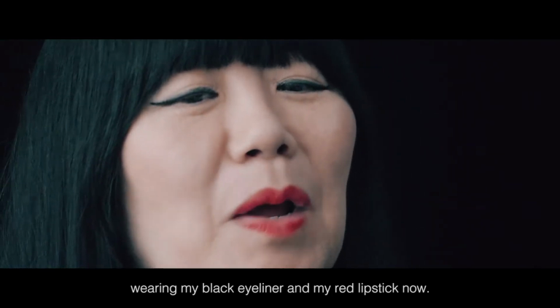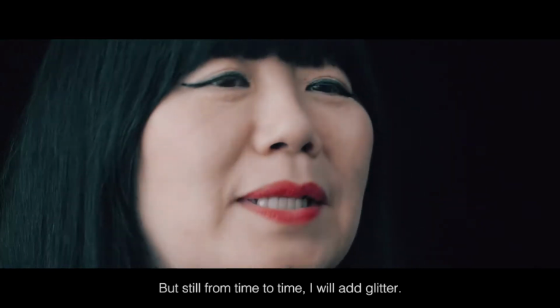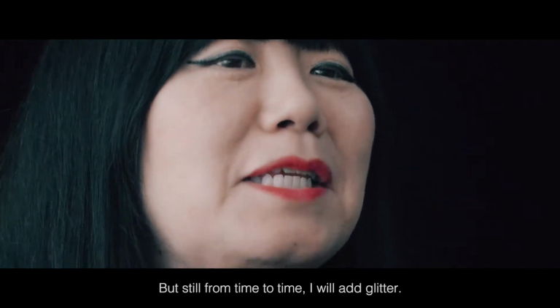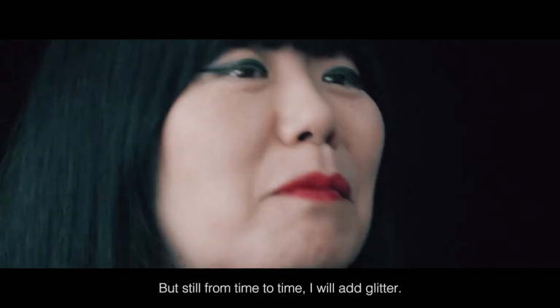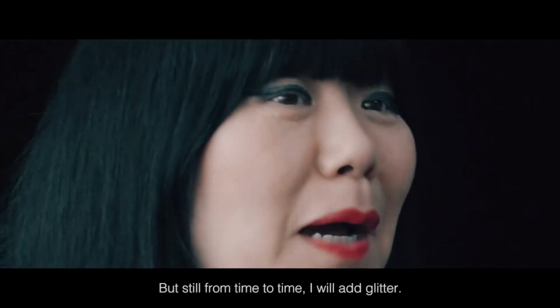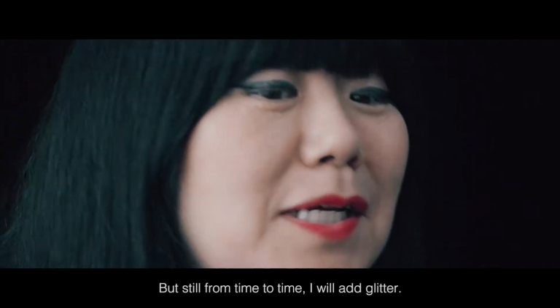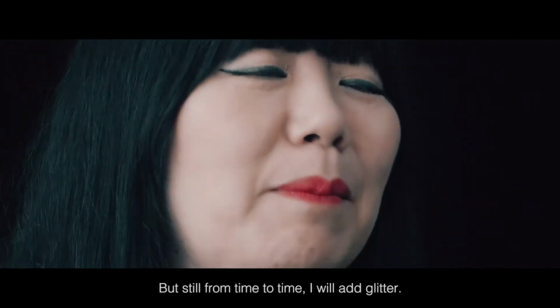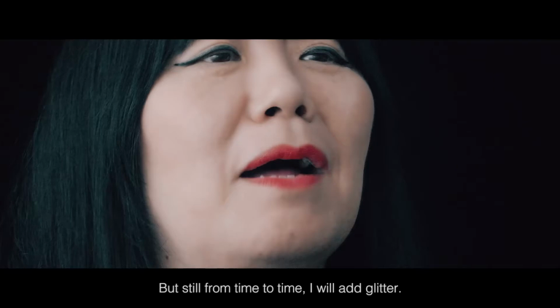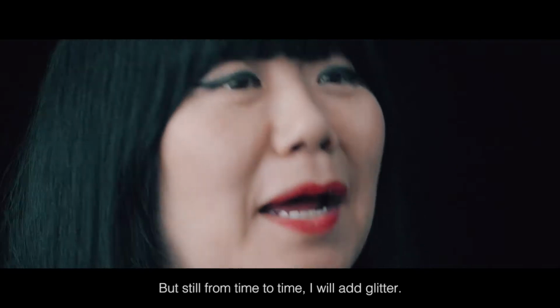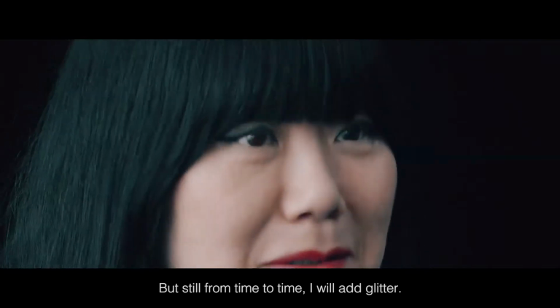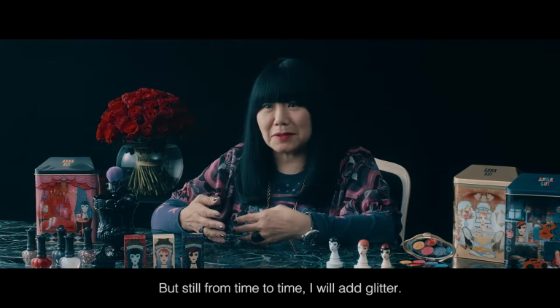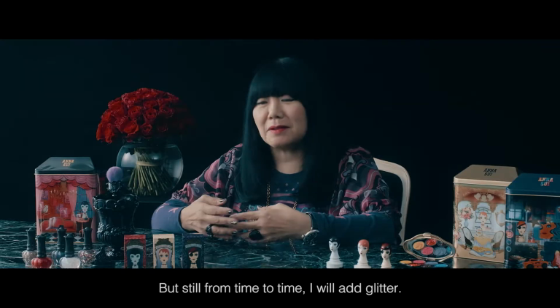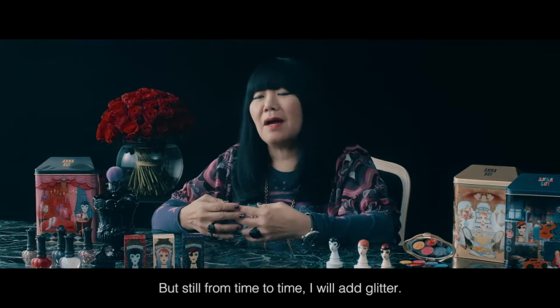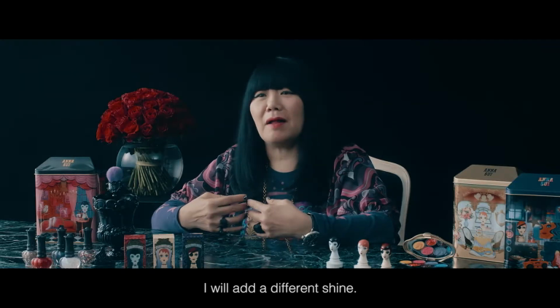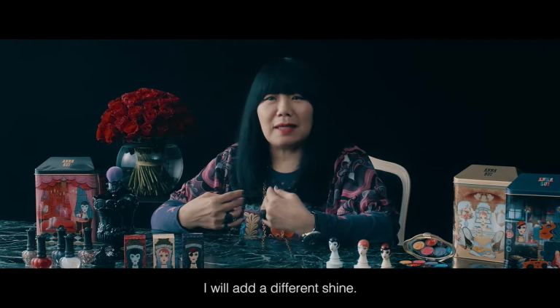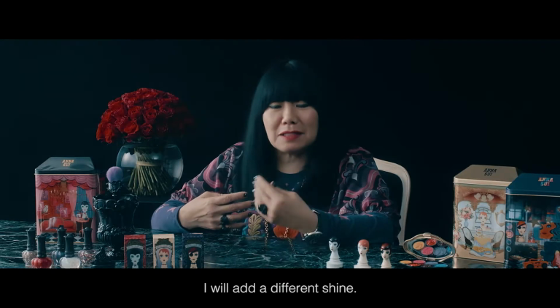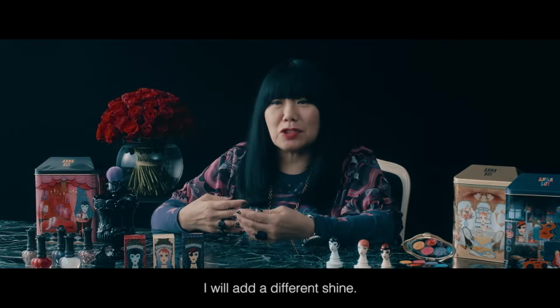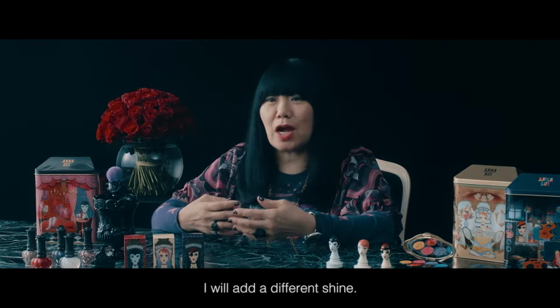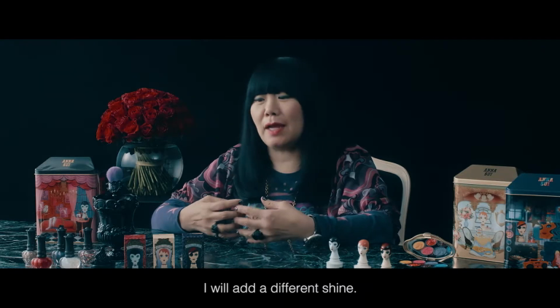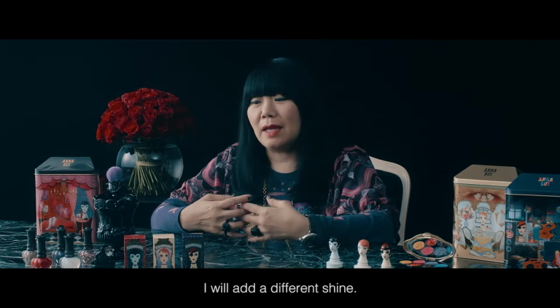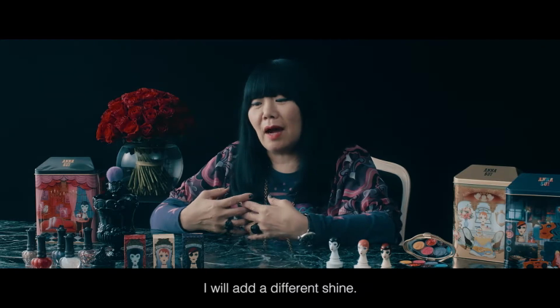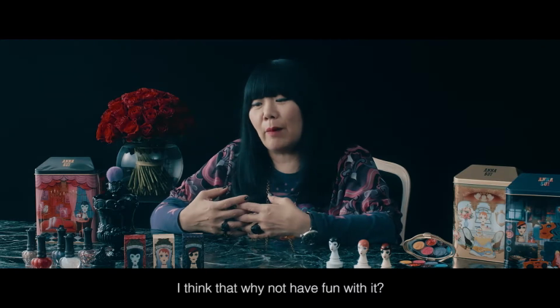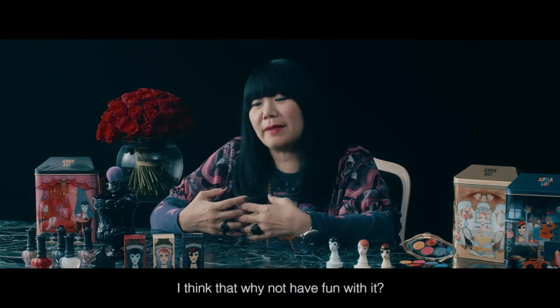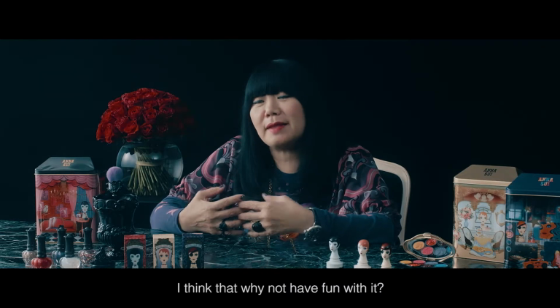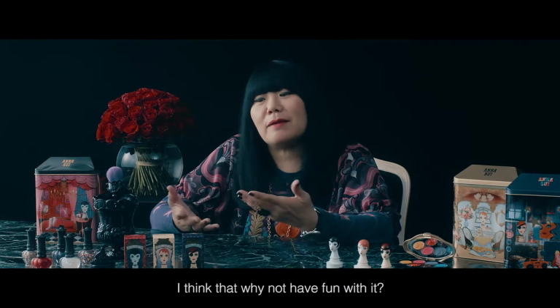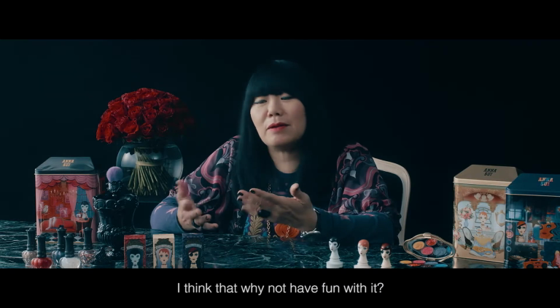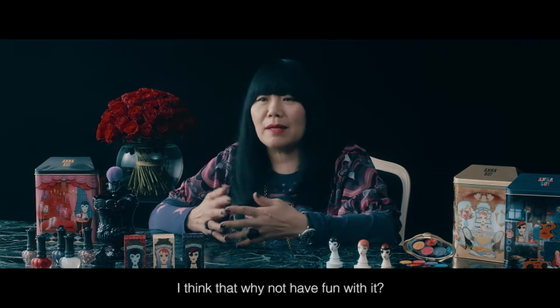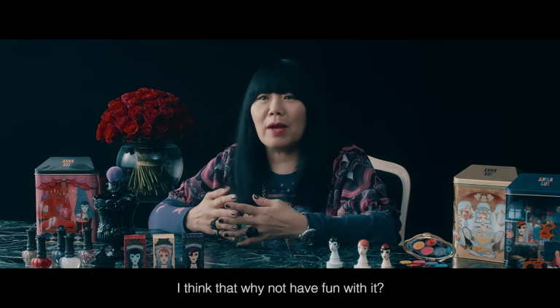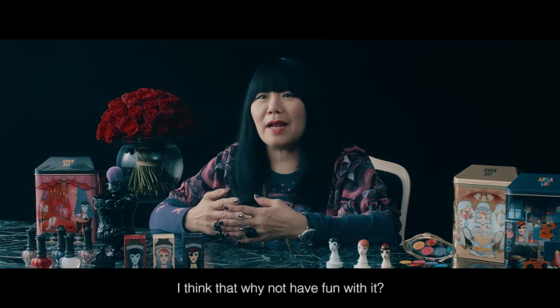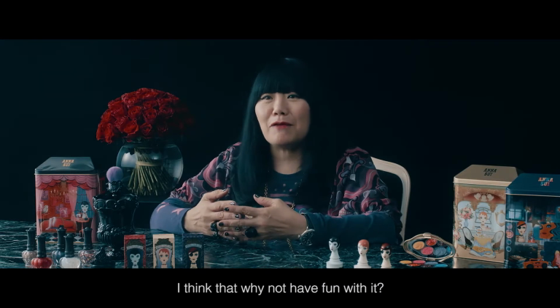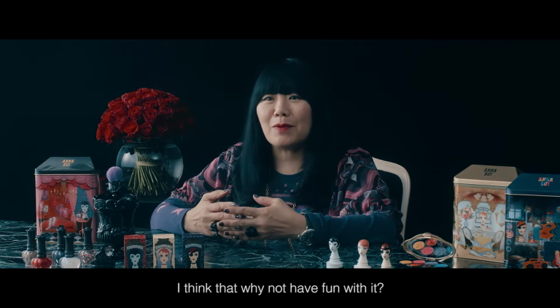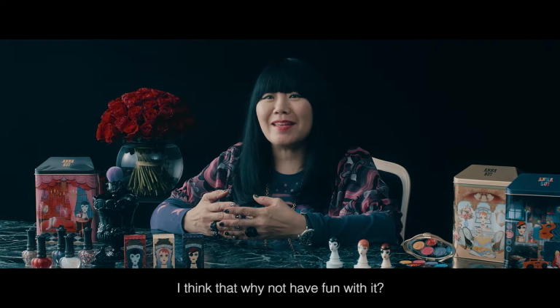But still, from time to time, I'll add glitter, I'll add a different shine. I think, why not have fun with it?